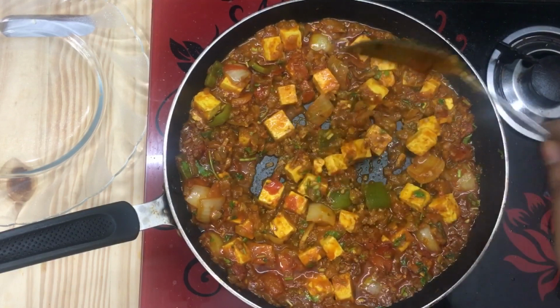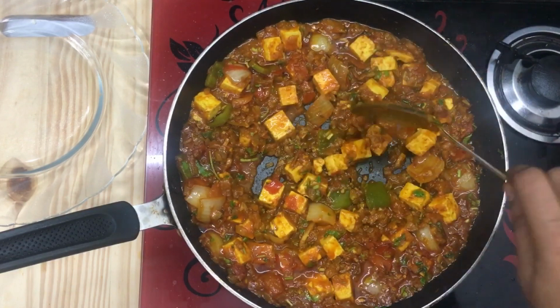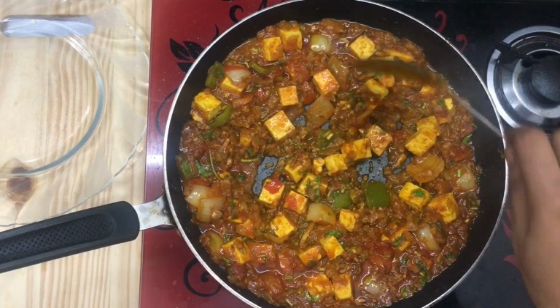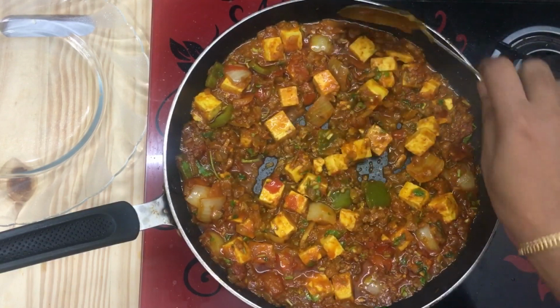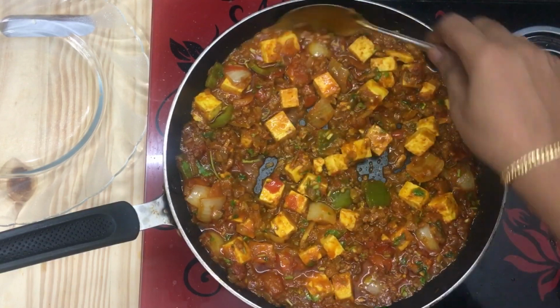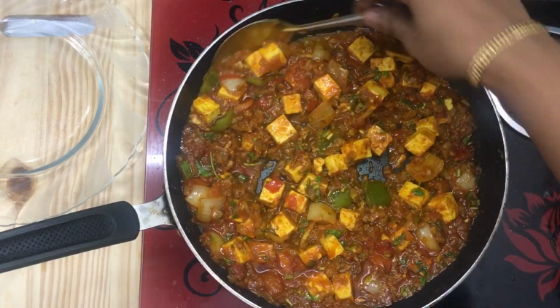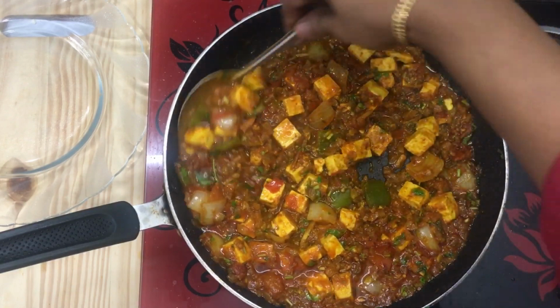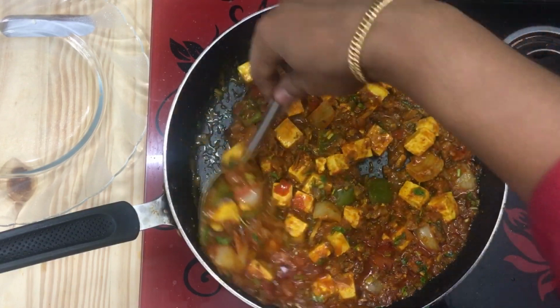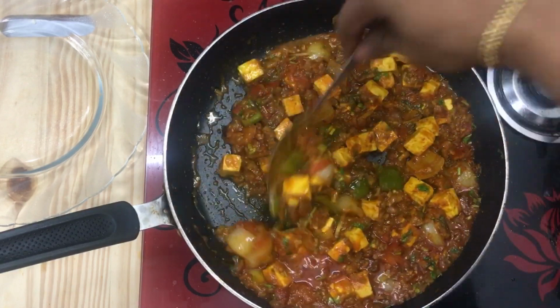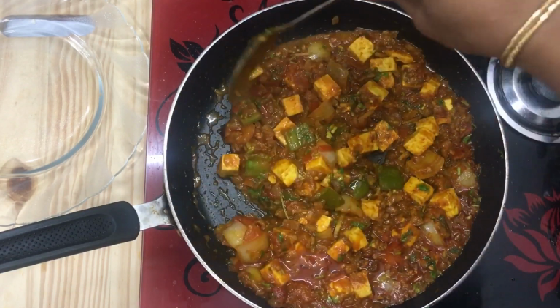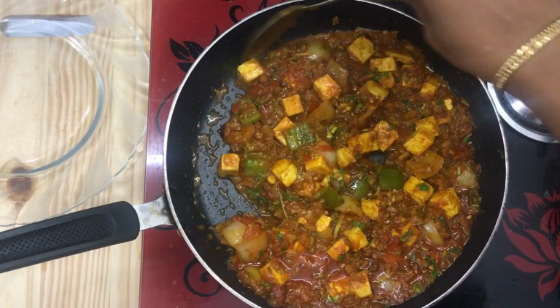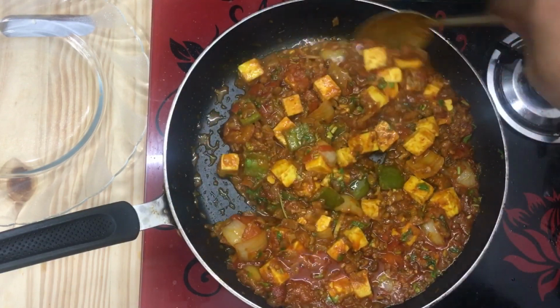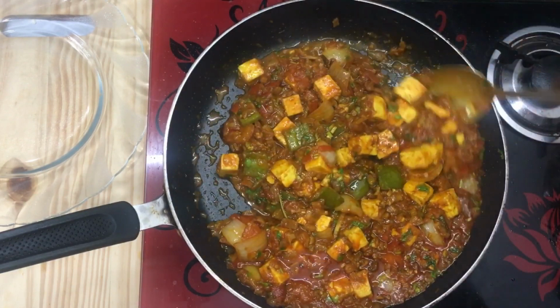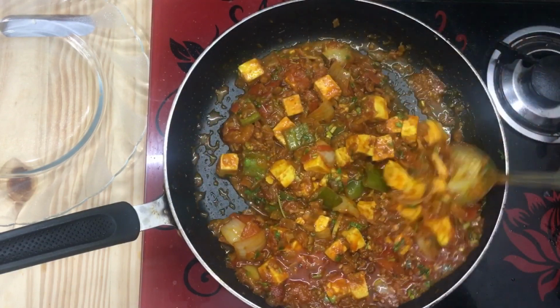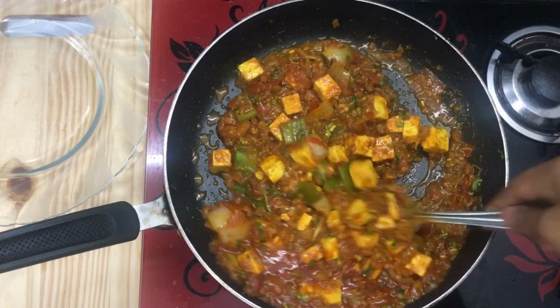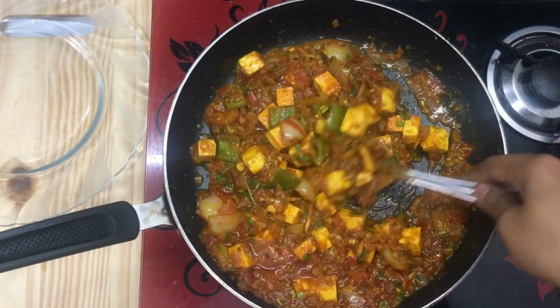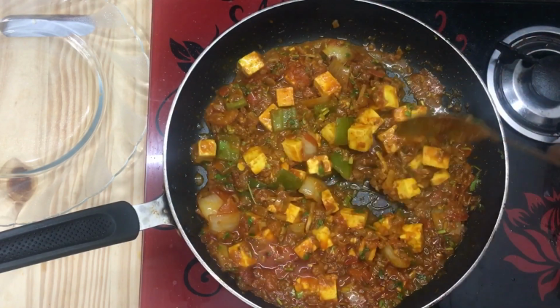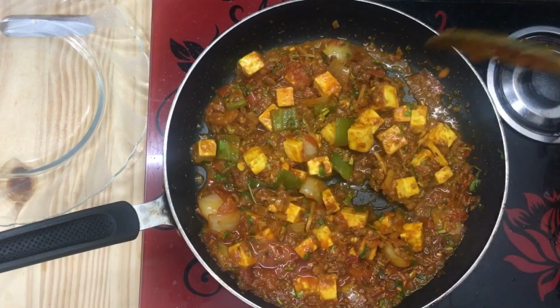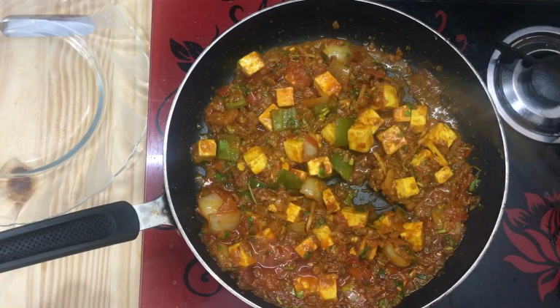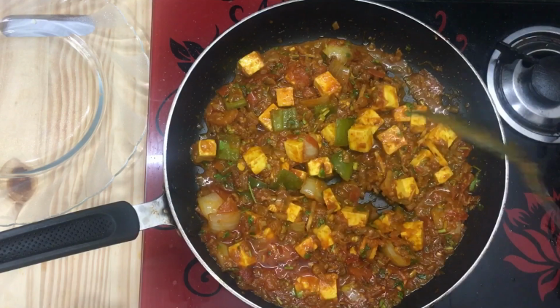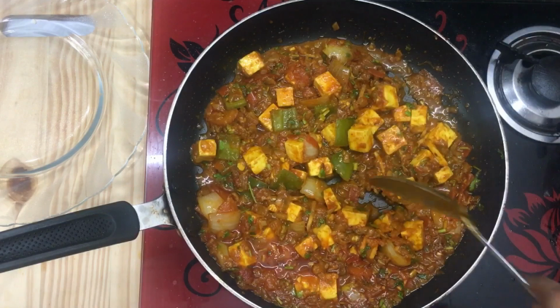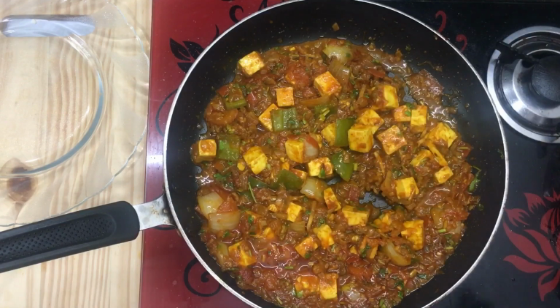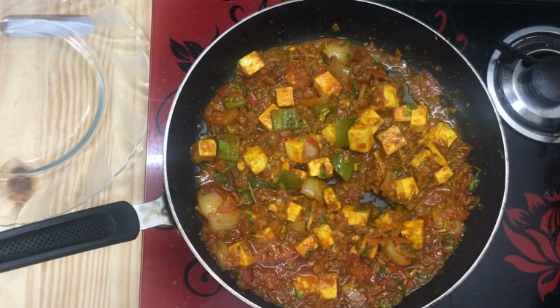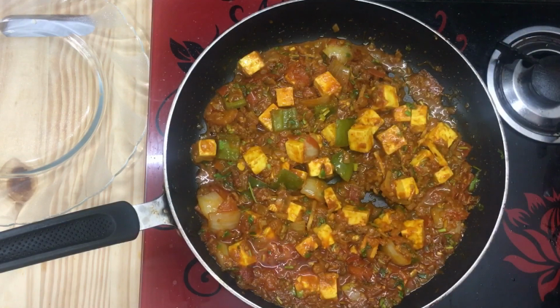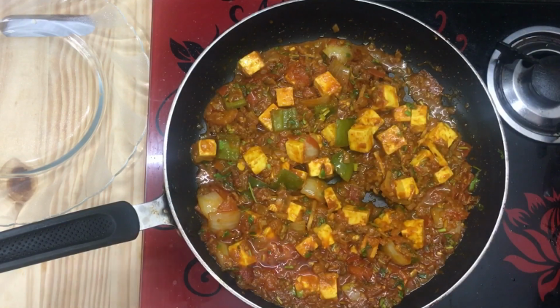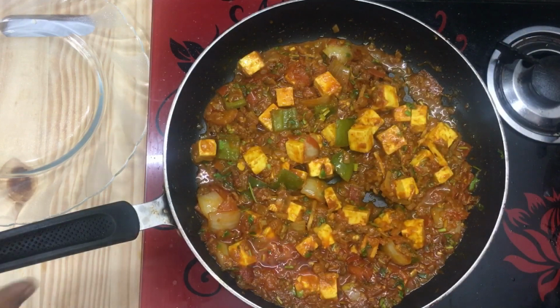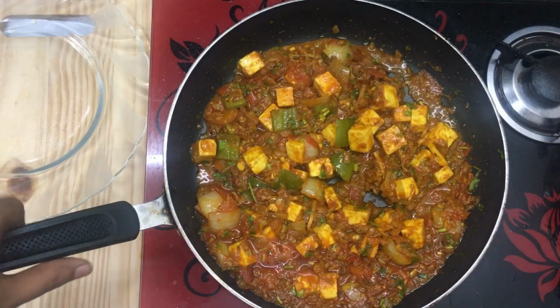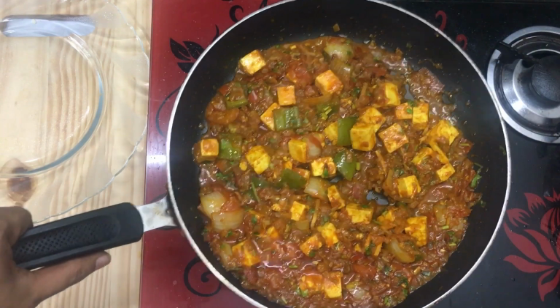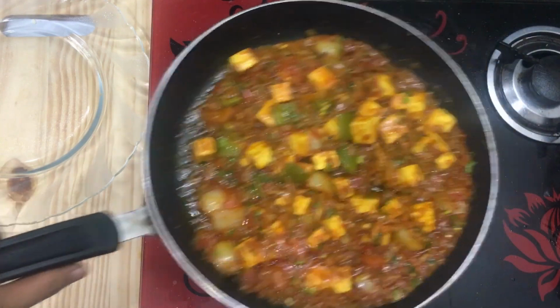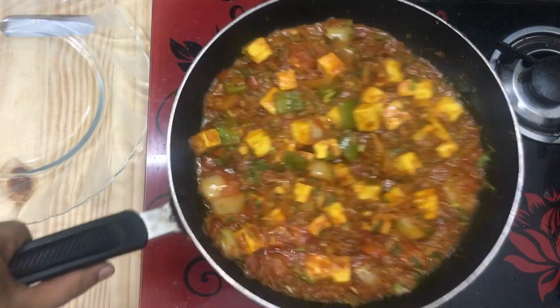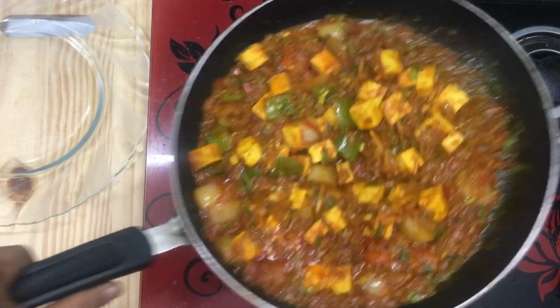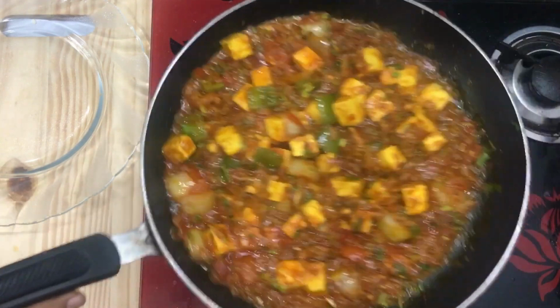If you want to add a taste like in the restaurant, I will share a recipe for that. I will walk through this recipe step by step.